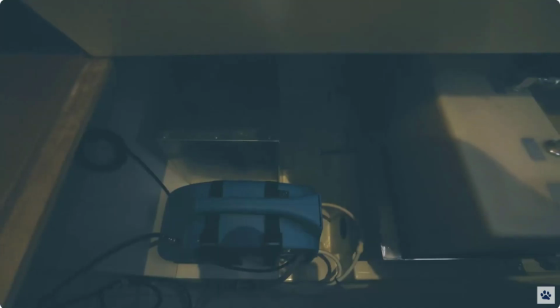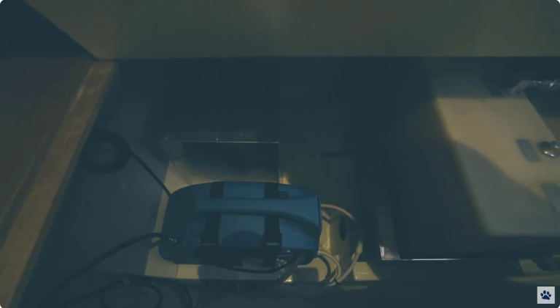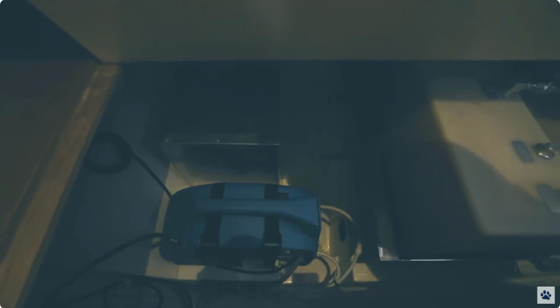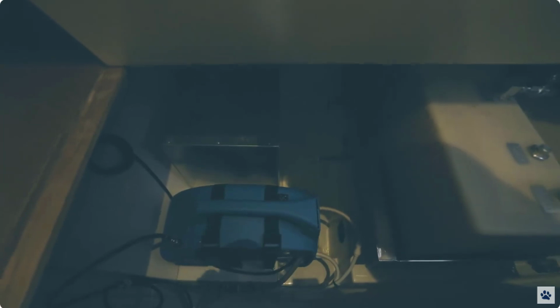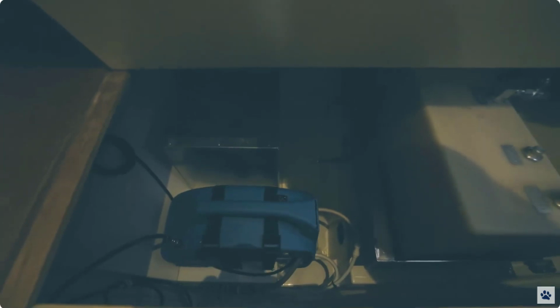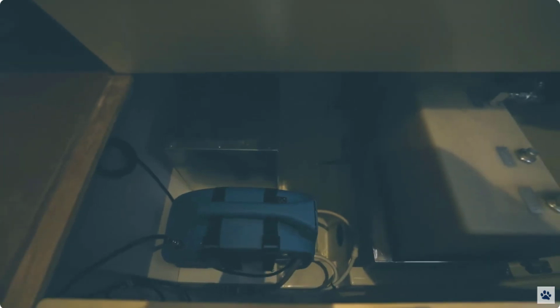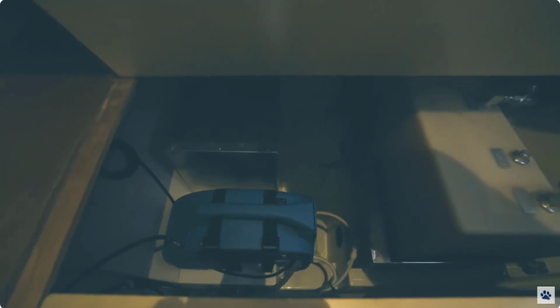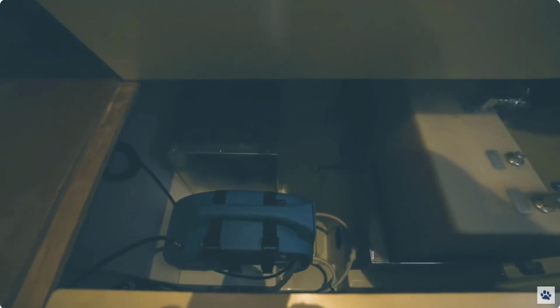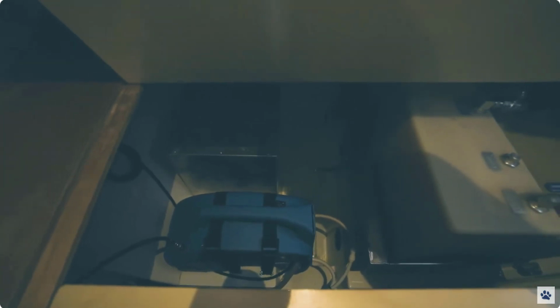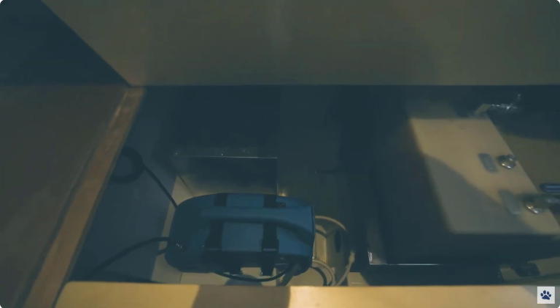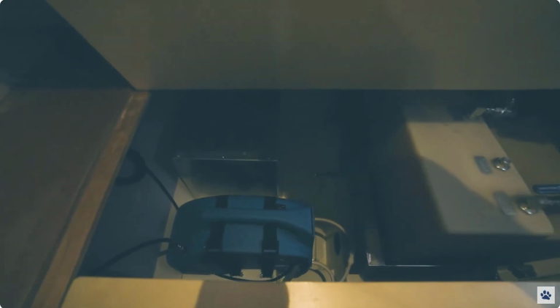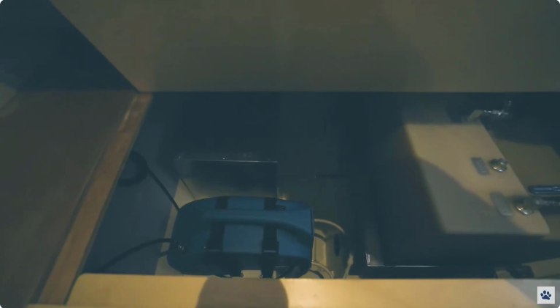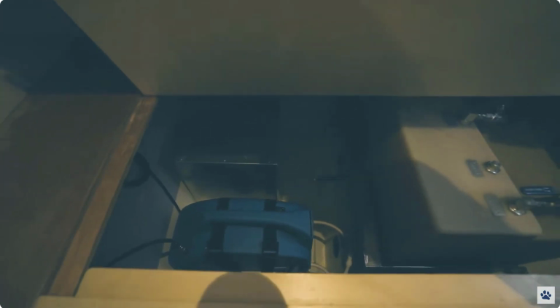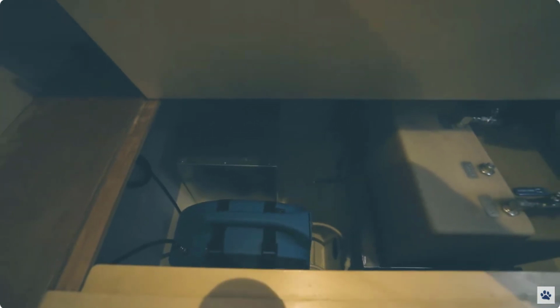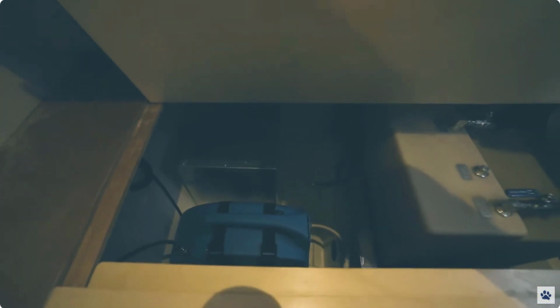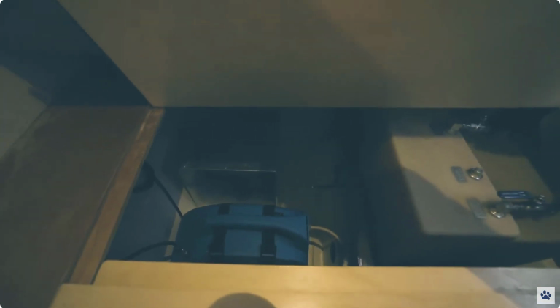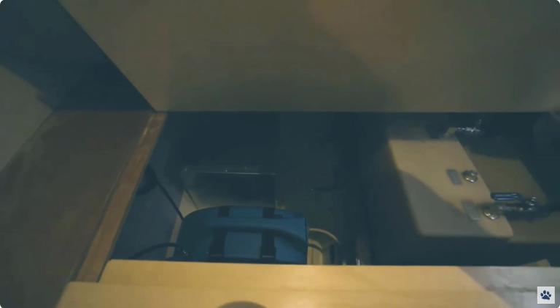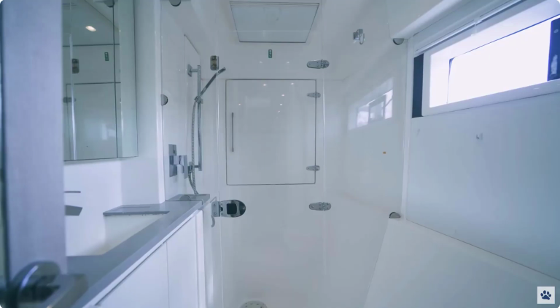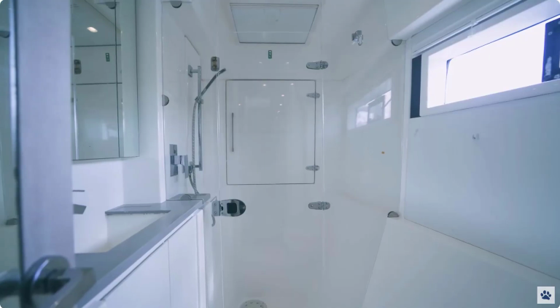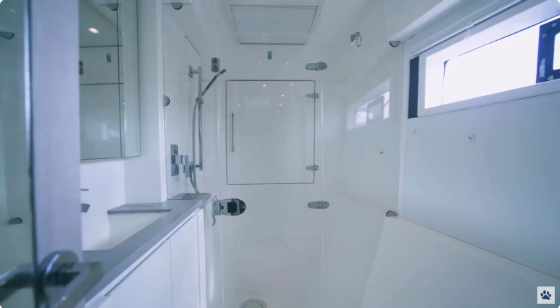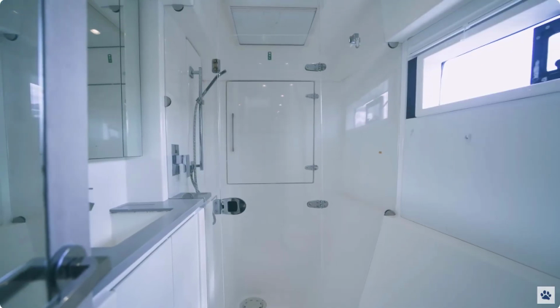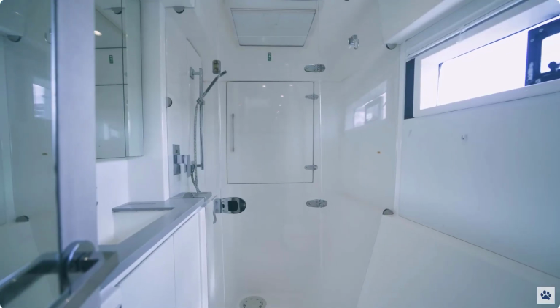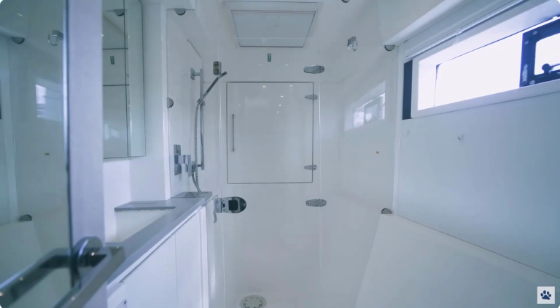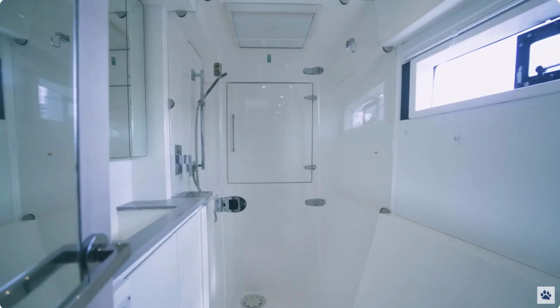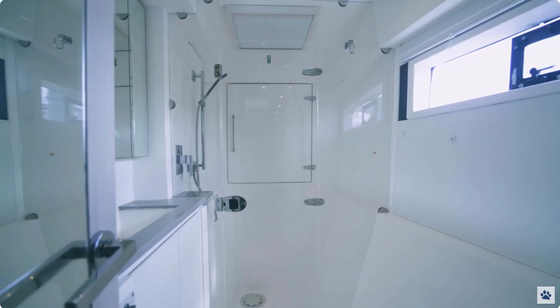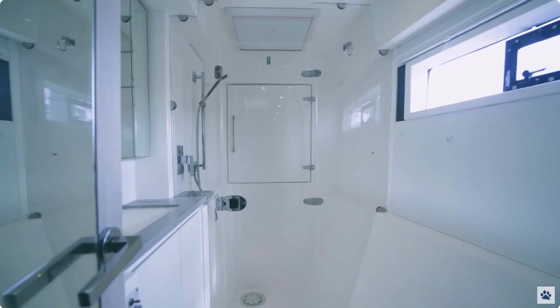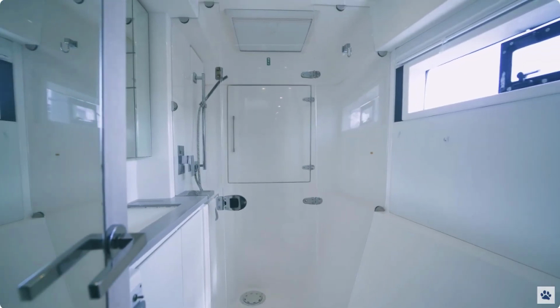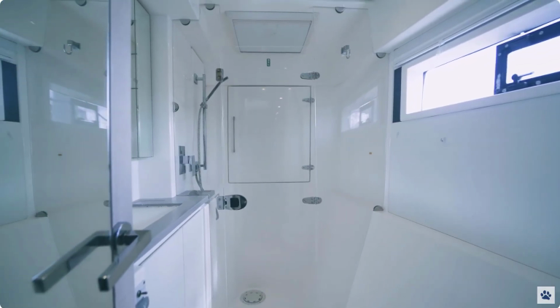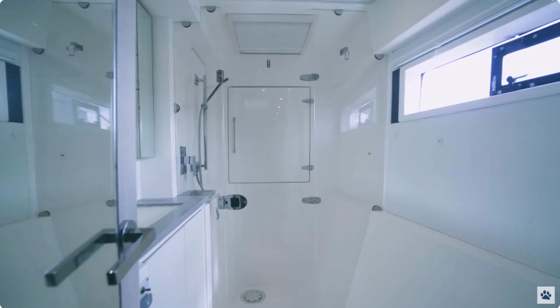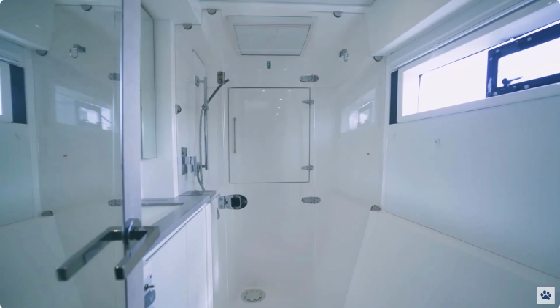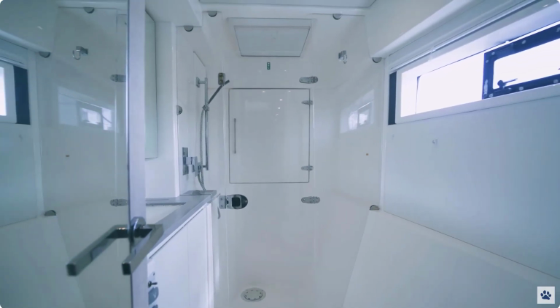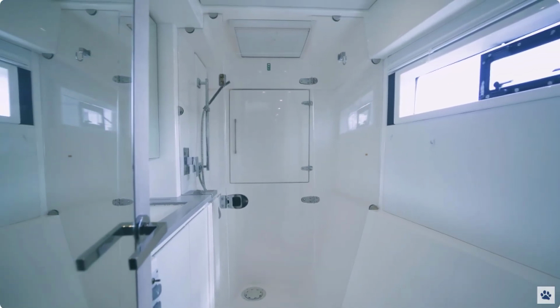Her integrated Raymarine water maker provides an easy way to make water with the push of a button, keeping the tanks full and fresh water flushed throughout the portals.